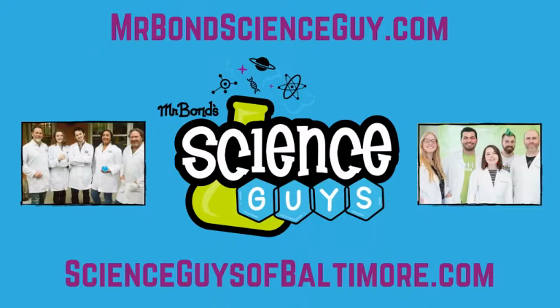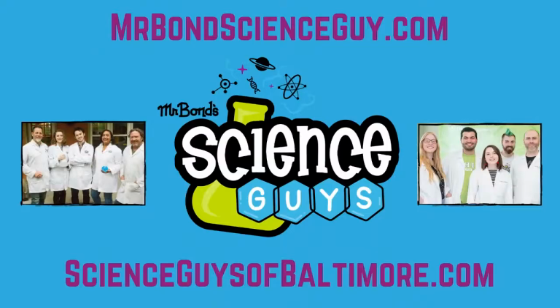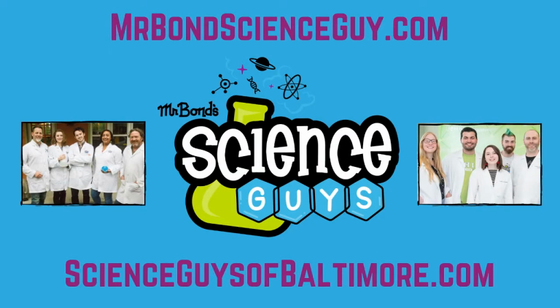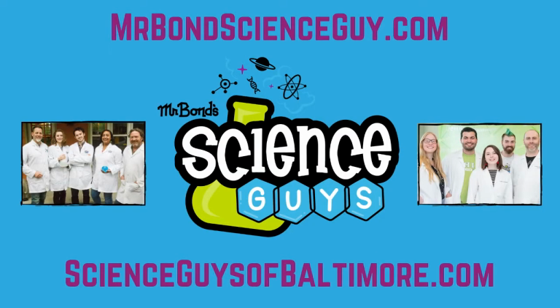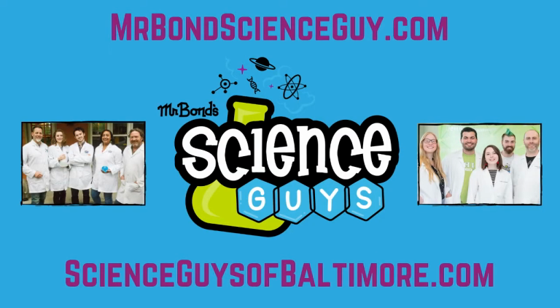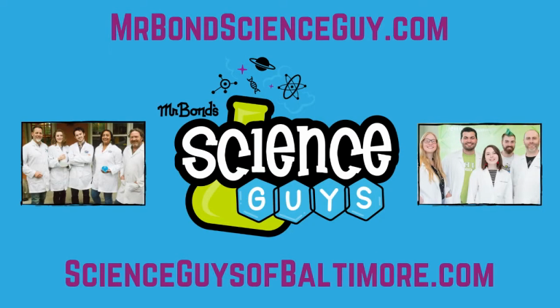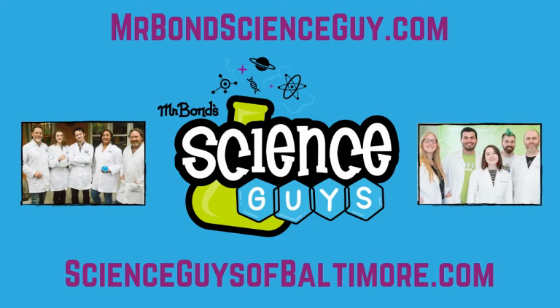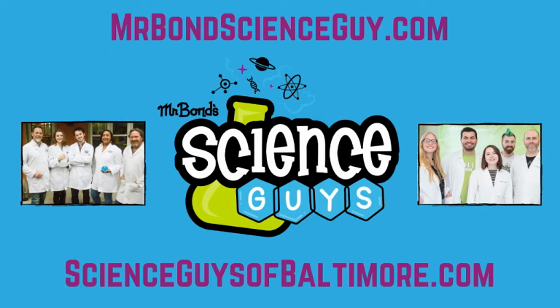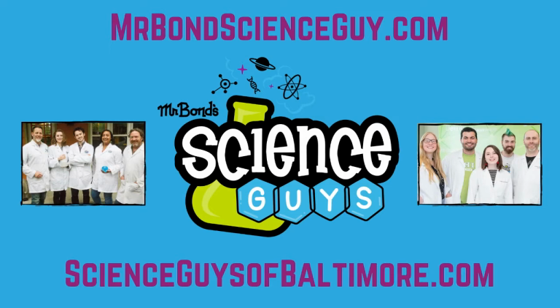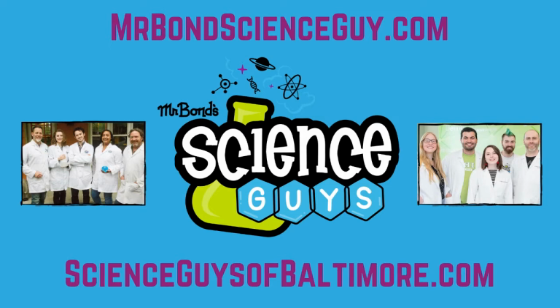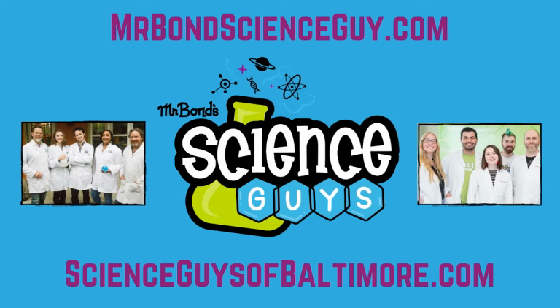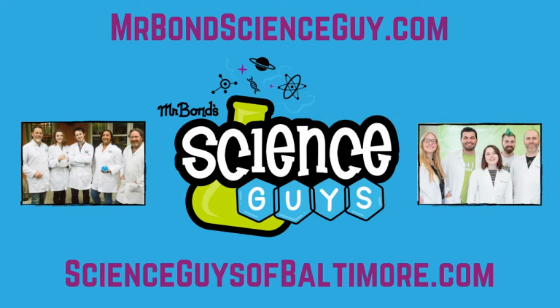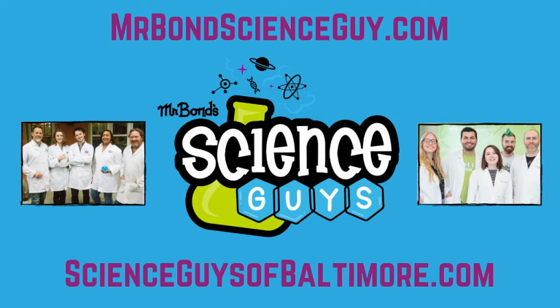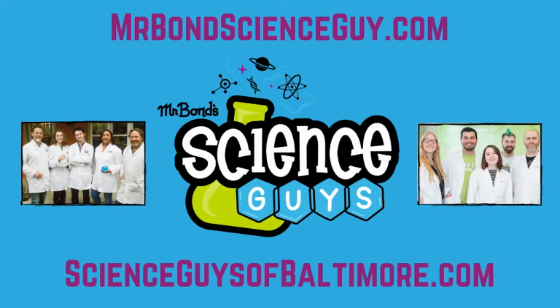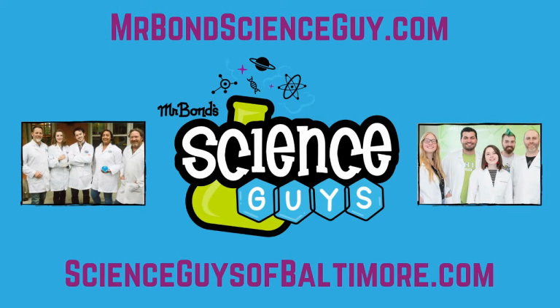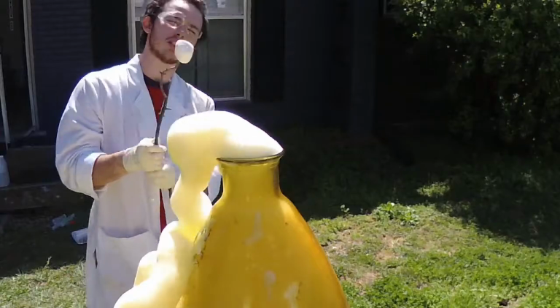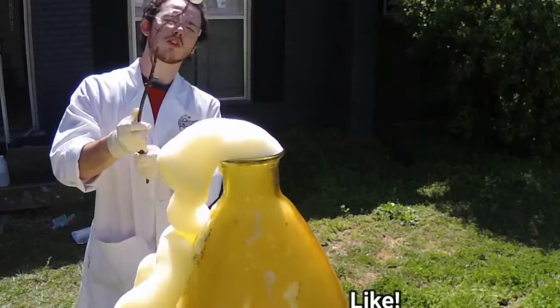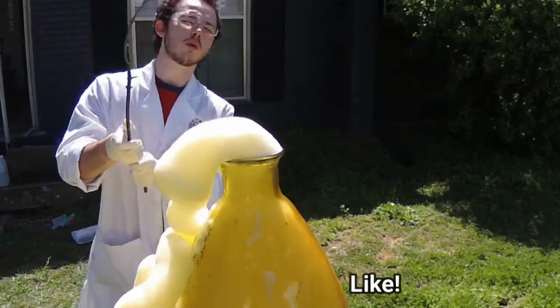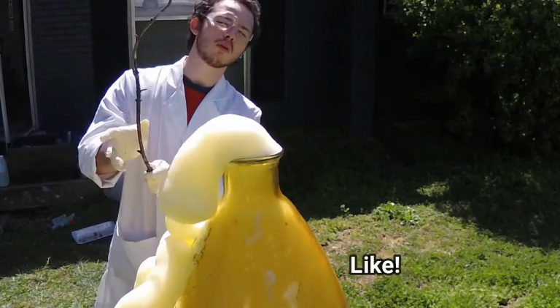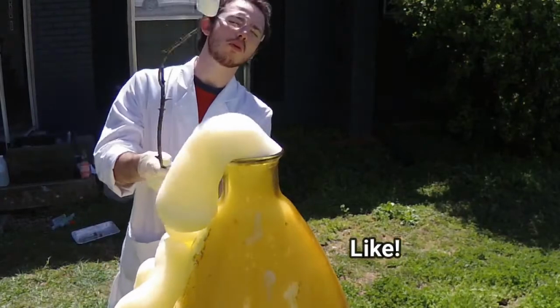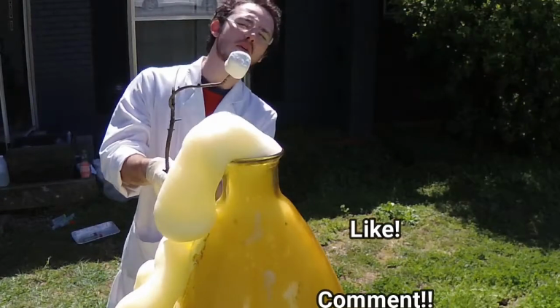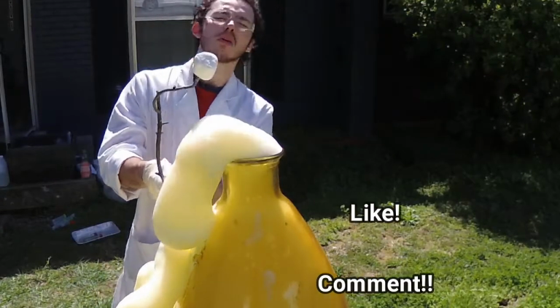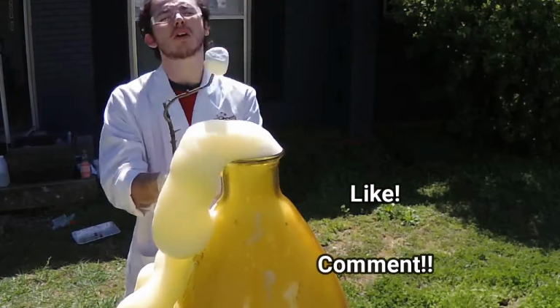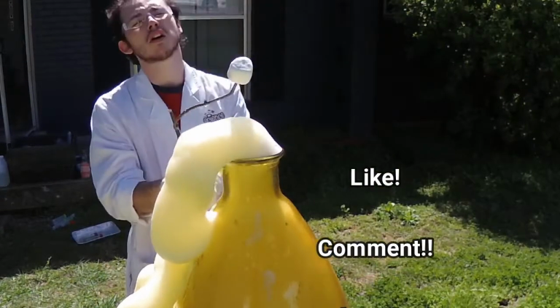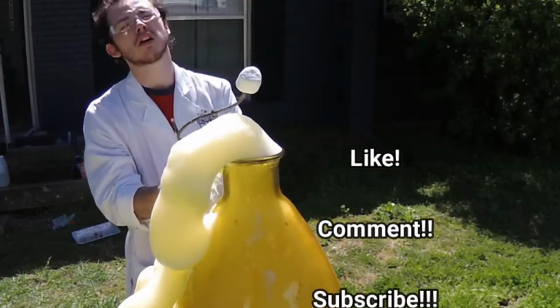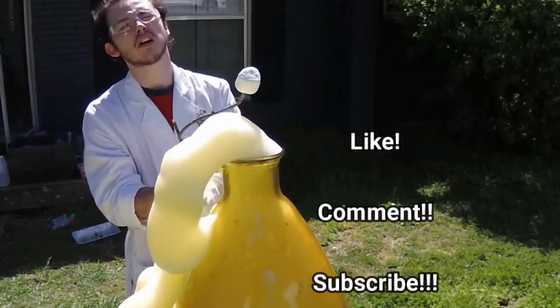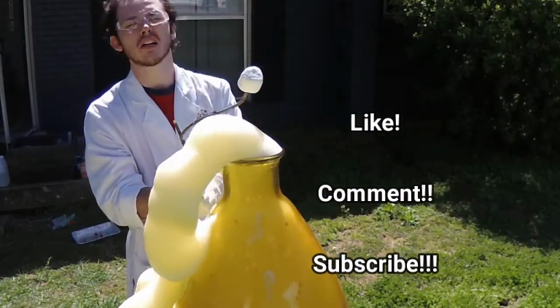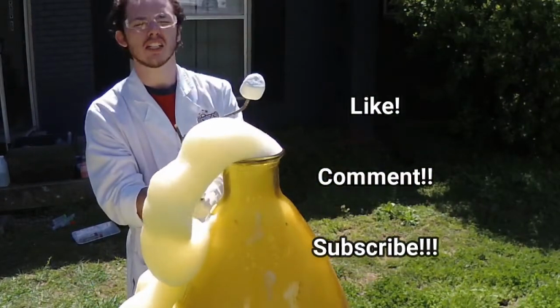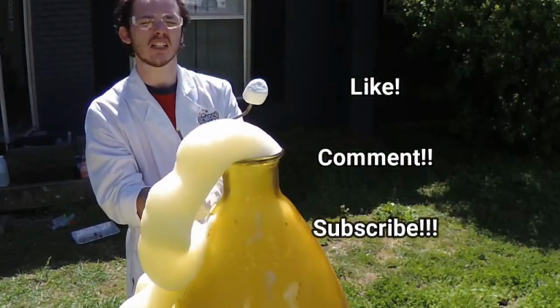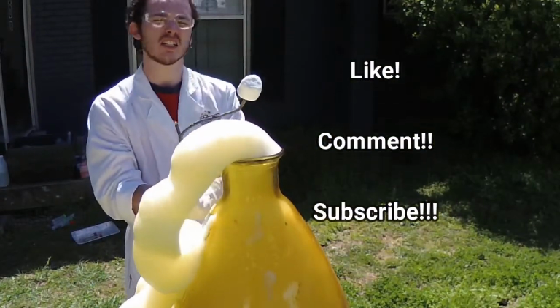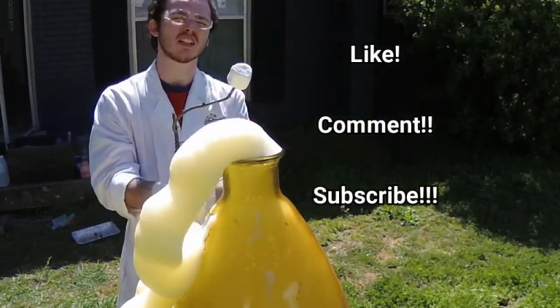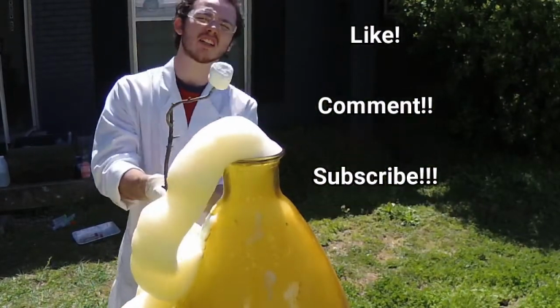That's all for today scientists. Thanks for watching. Make sure to like, comment, and subscribe for more Mr. Bond's Science Guys fun.